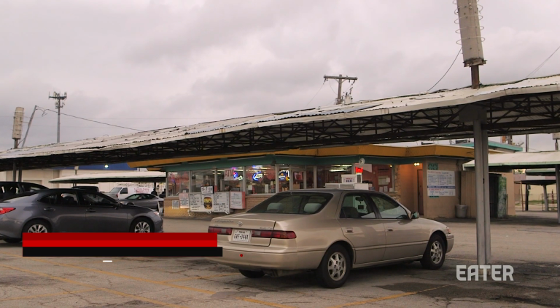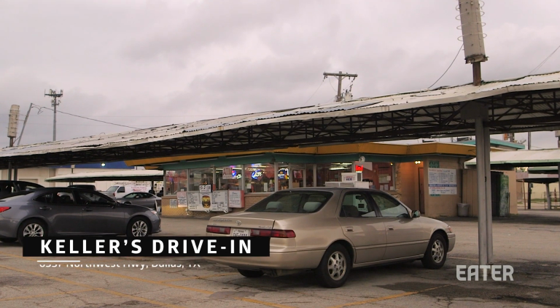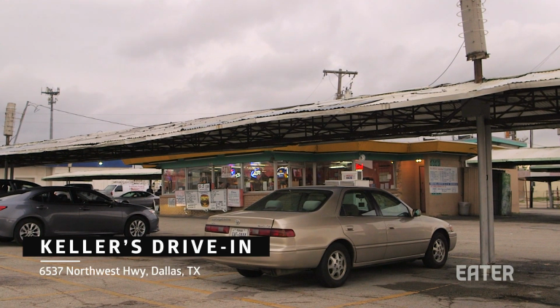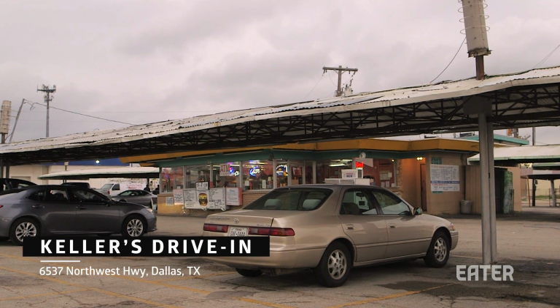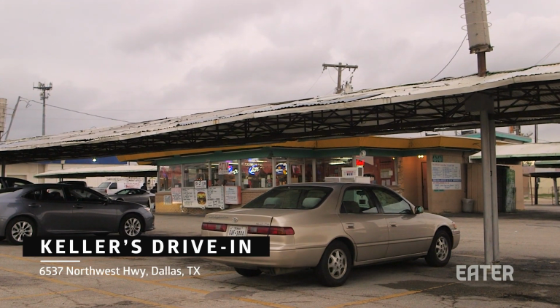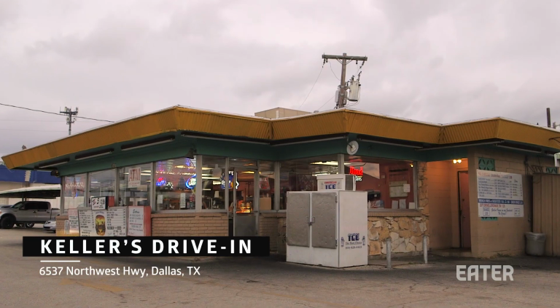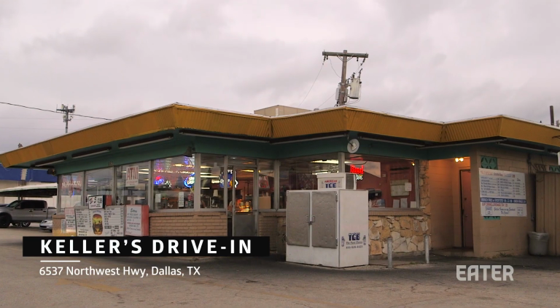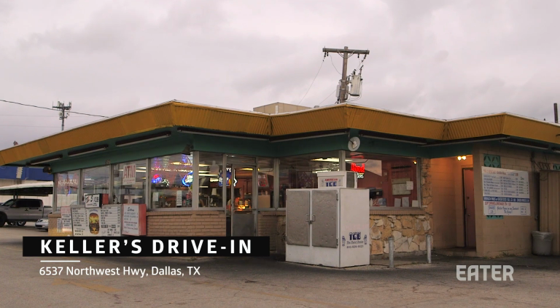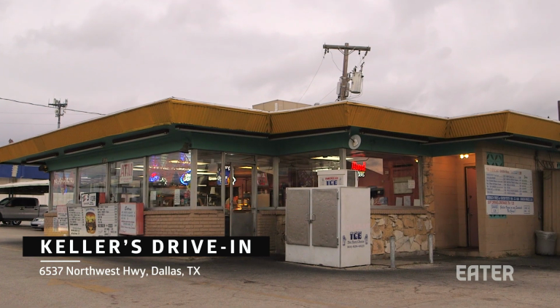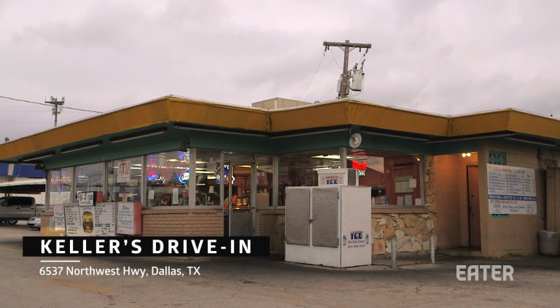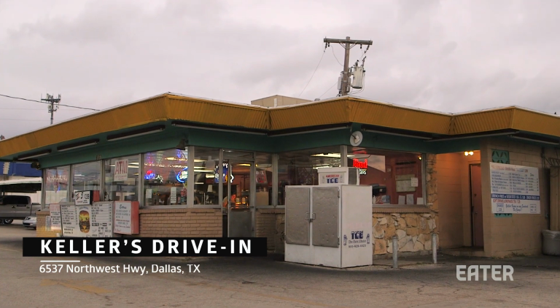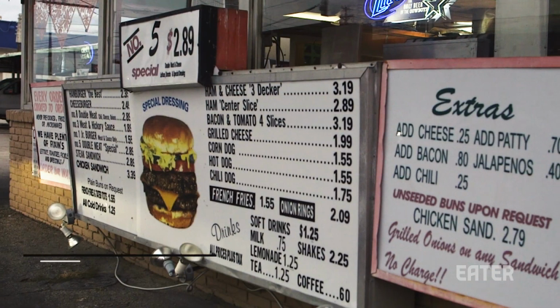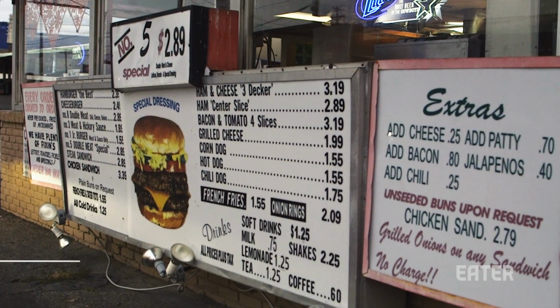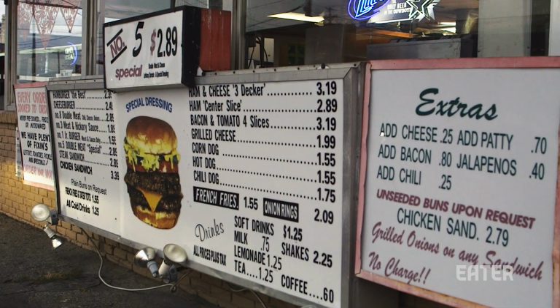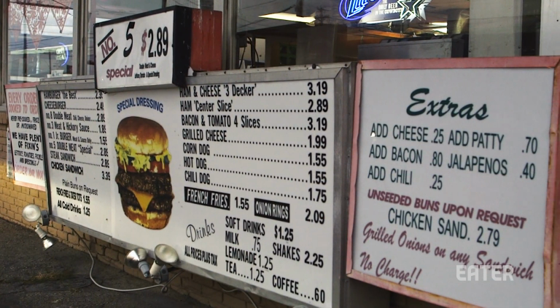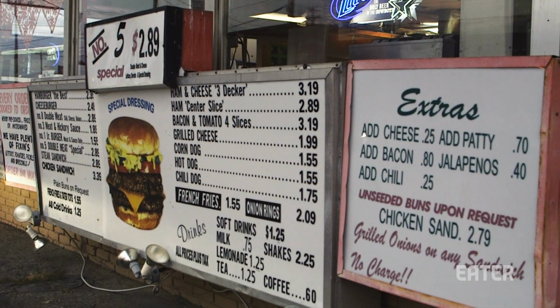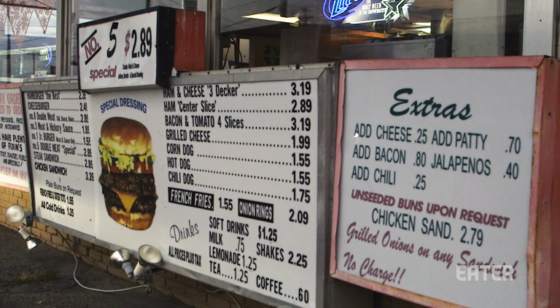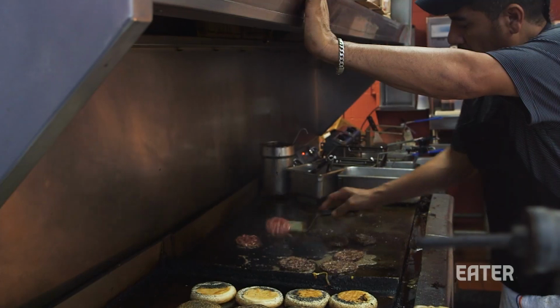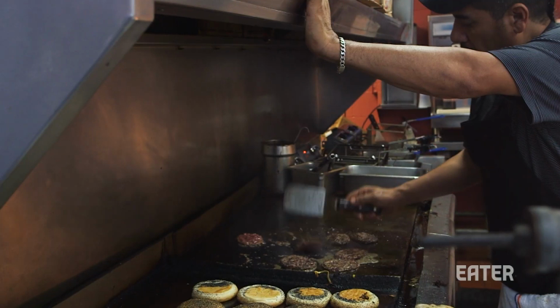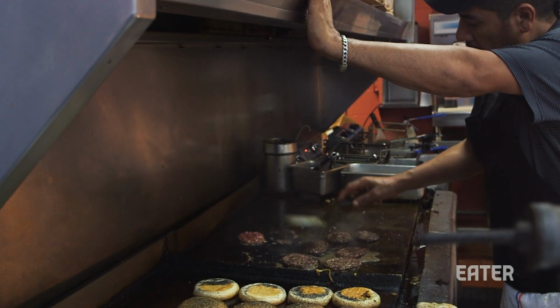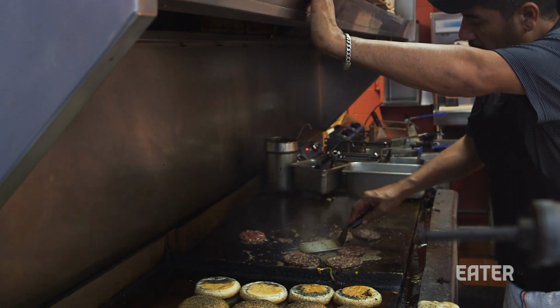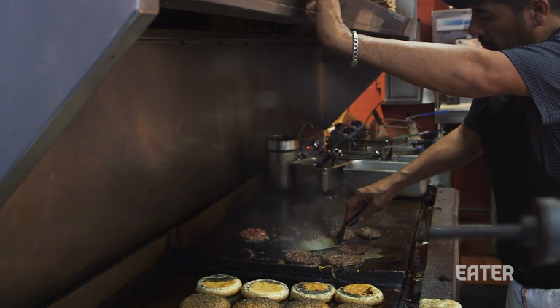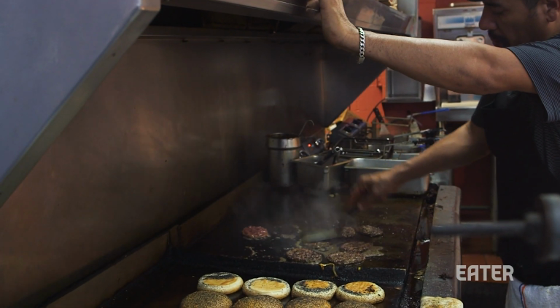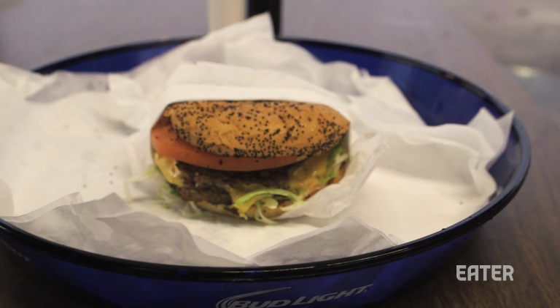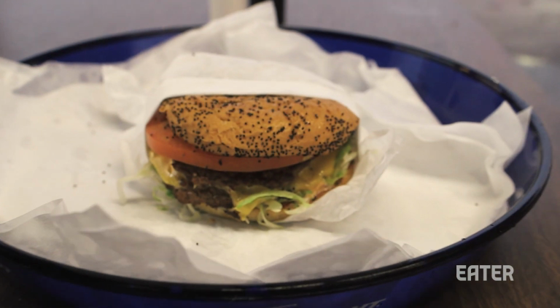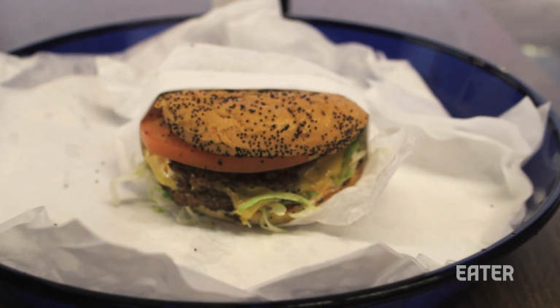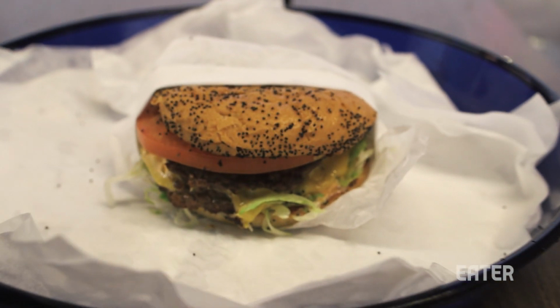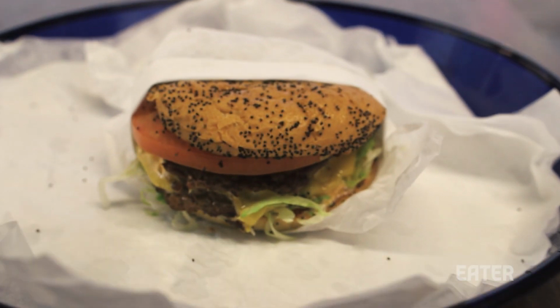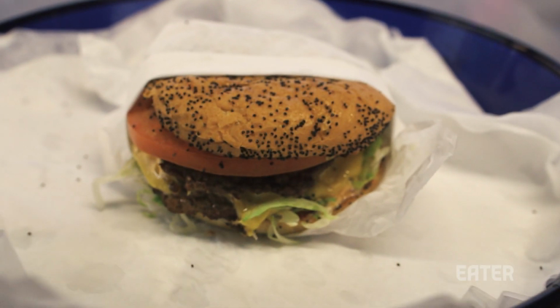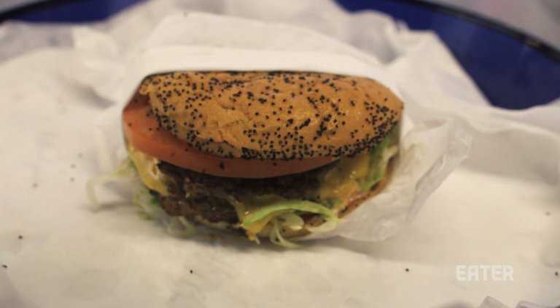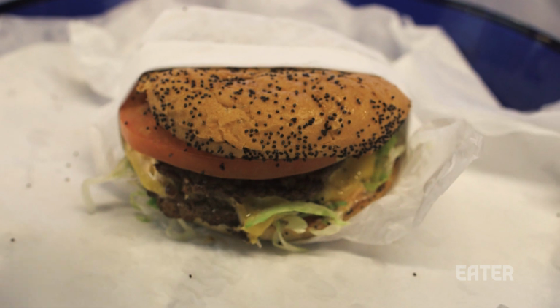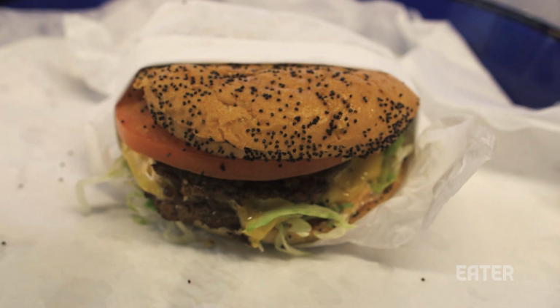This is the oldest continuously-running hamburger stand in the city of Dallas. It's a classic, classic drive-in.